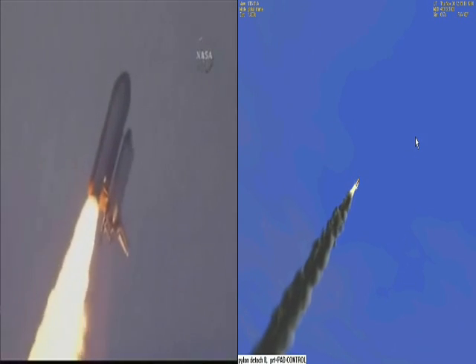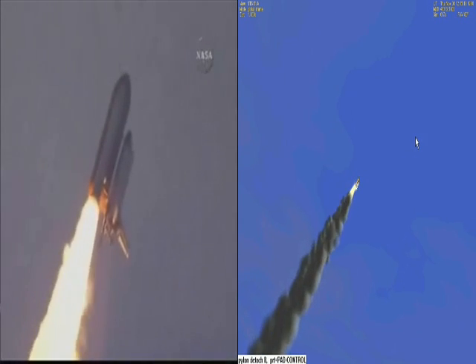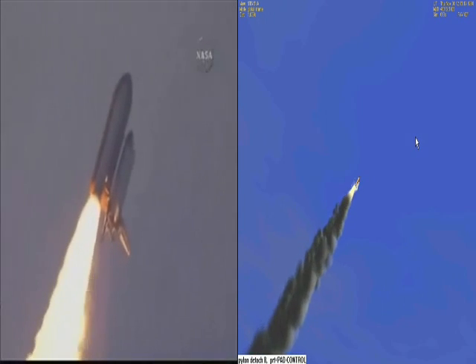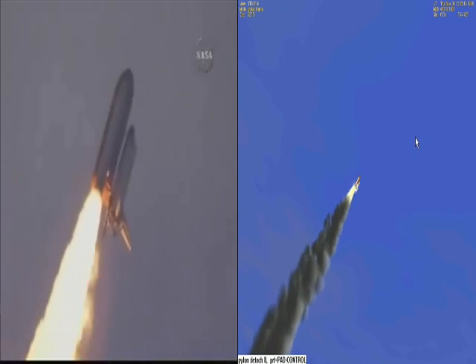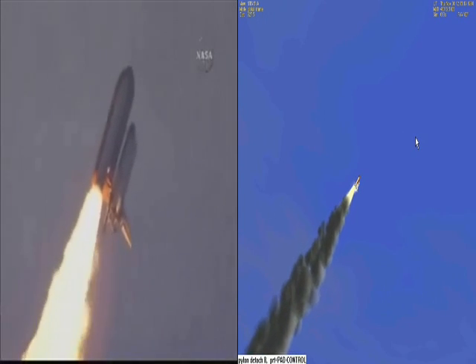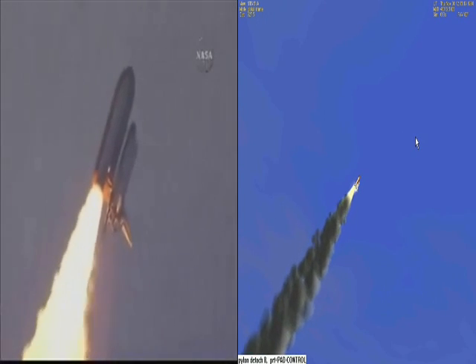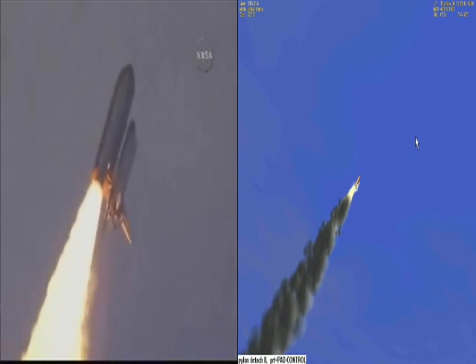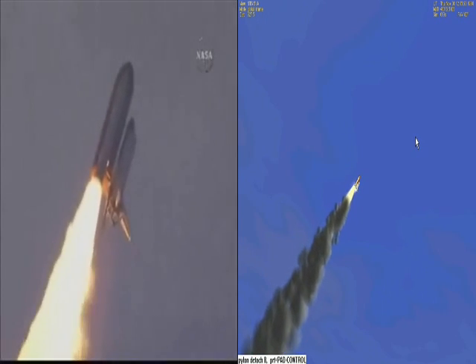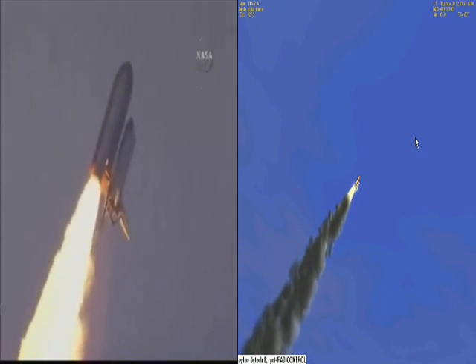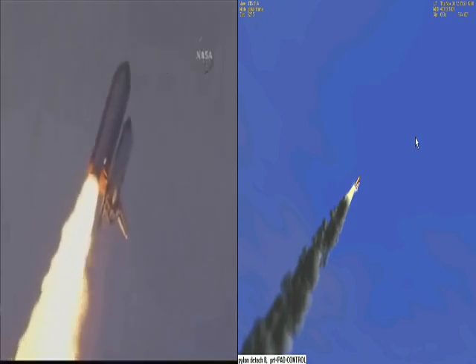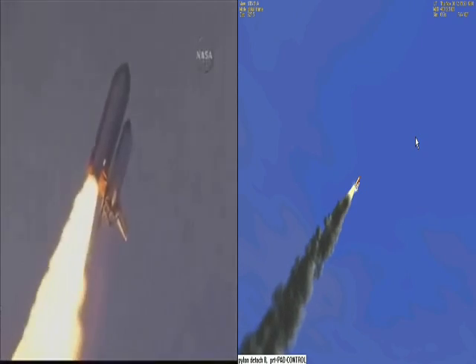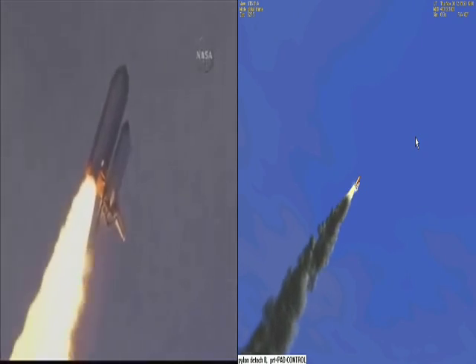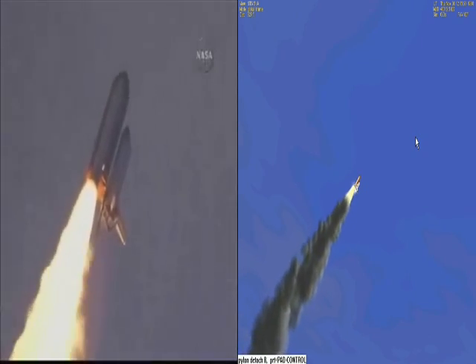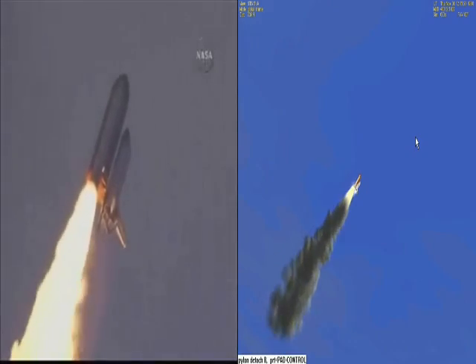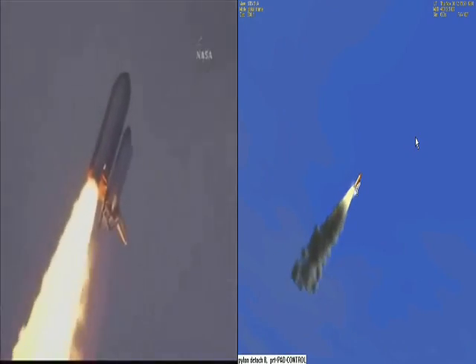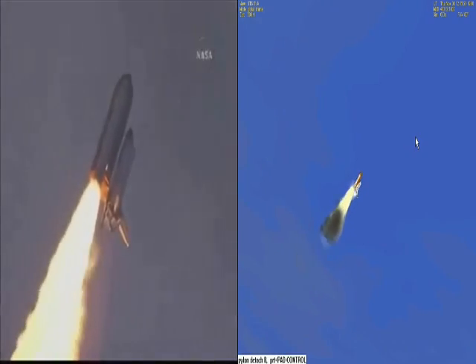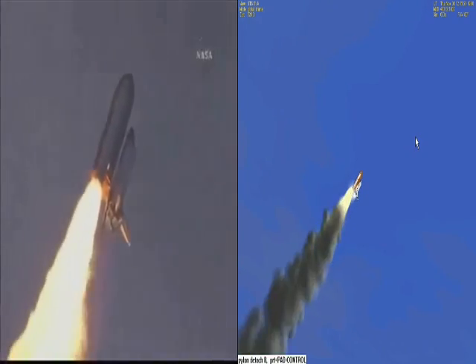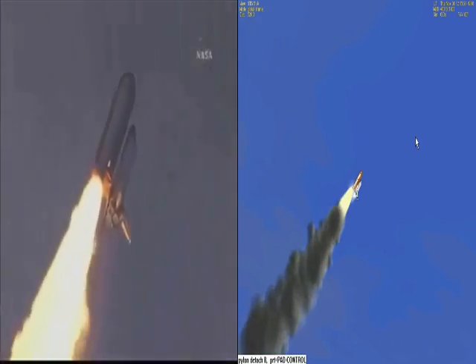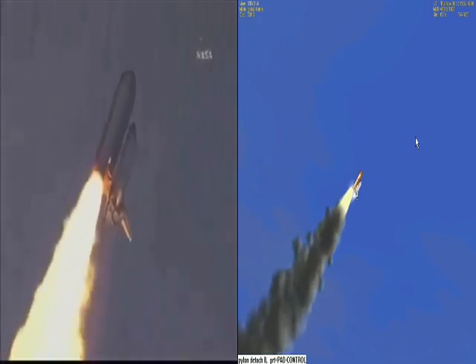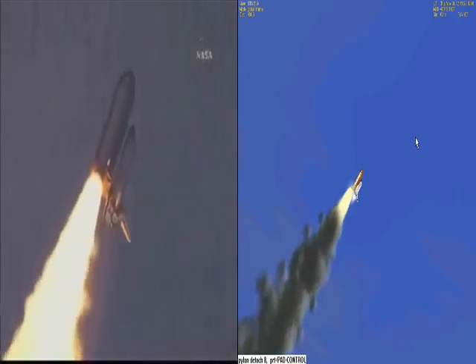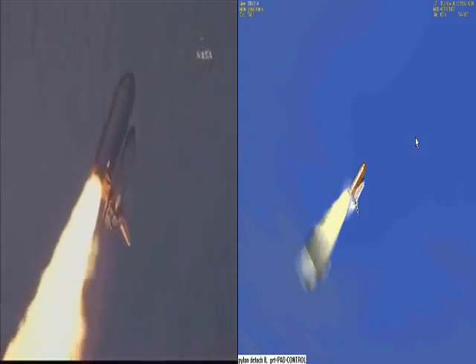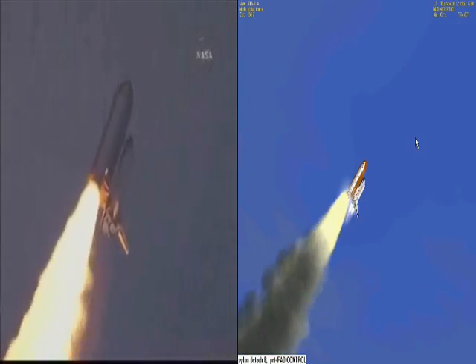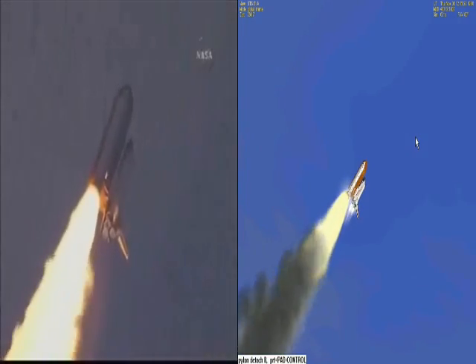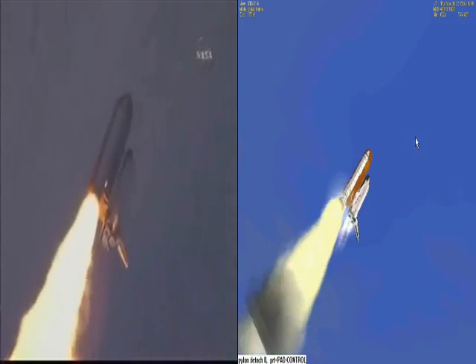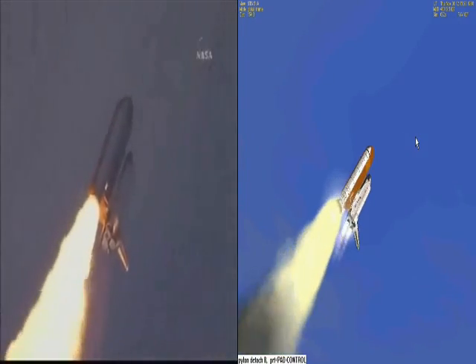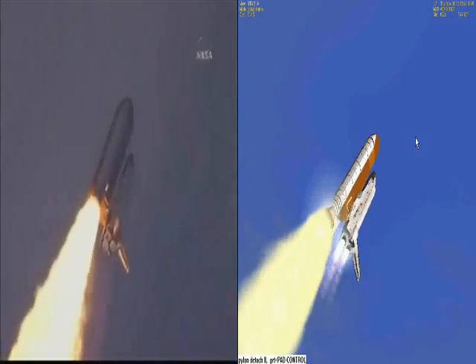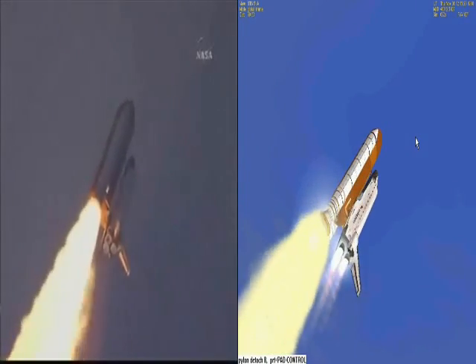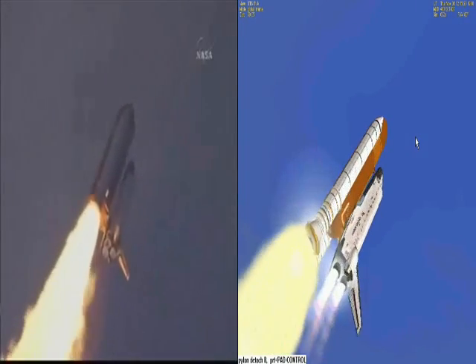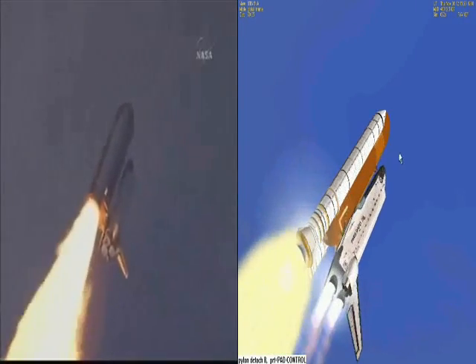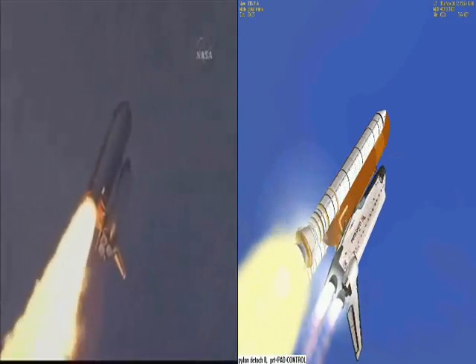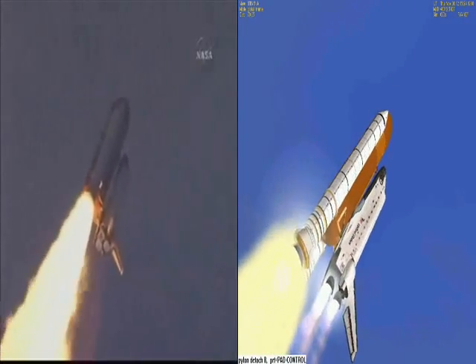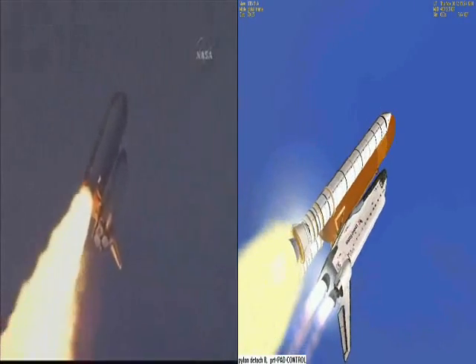Flying at 400 miles per hour, one mile in altitude and seven miles downrange already from the Kennedy Space Center.